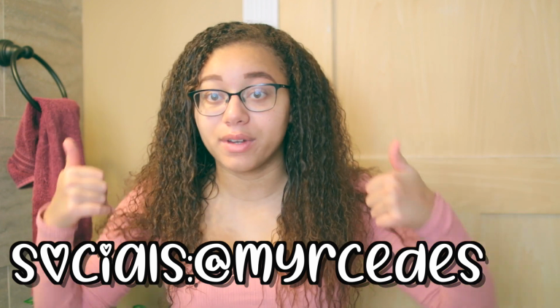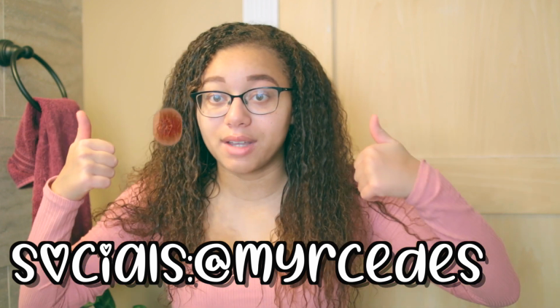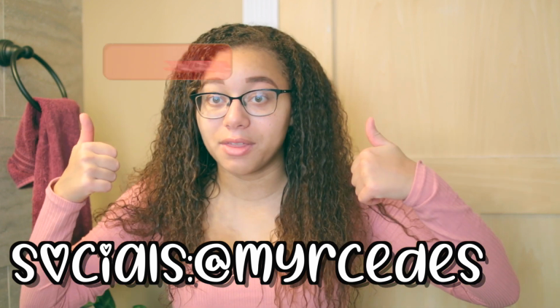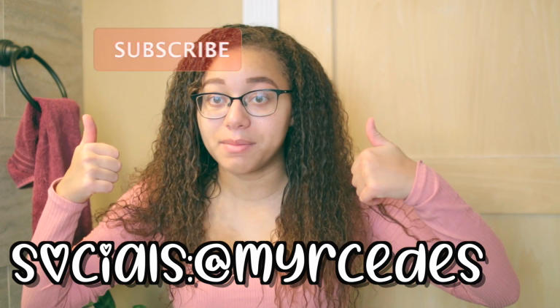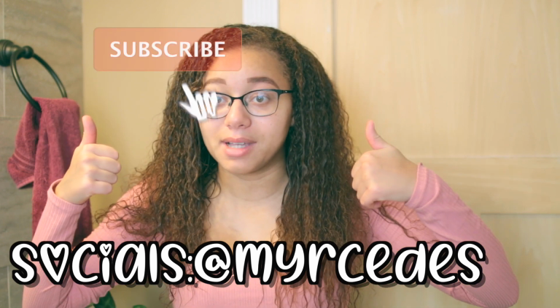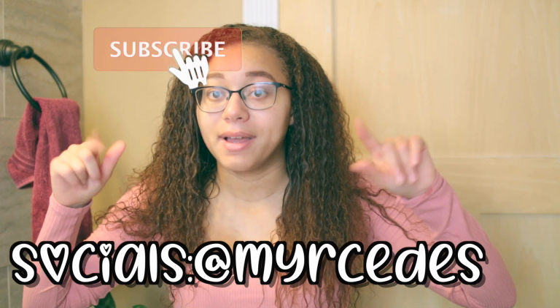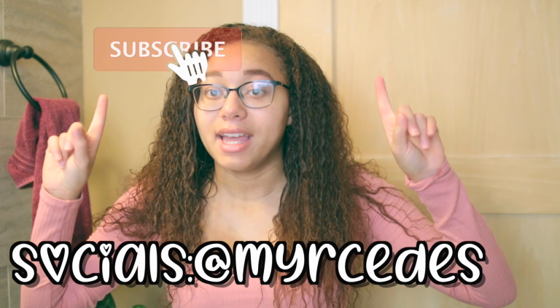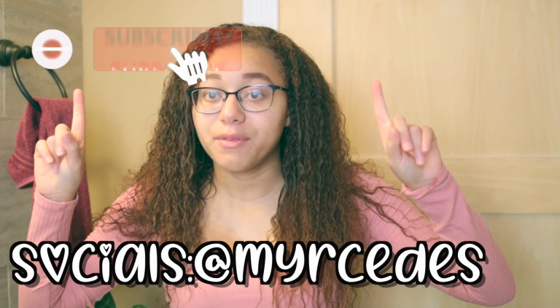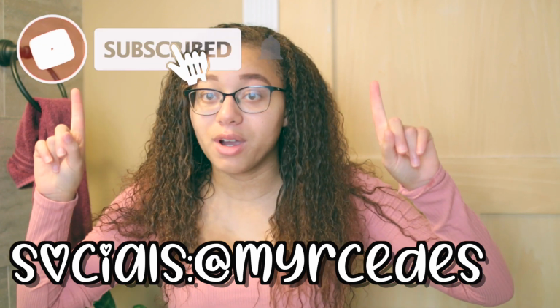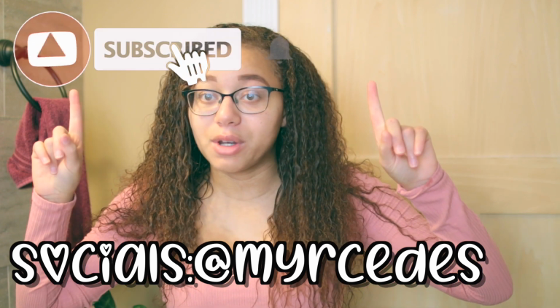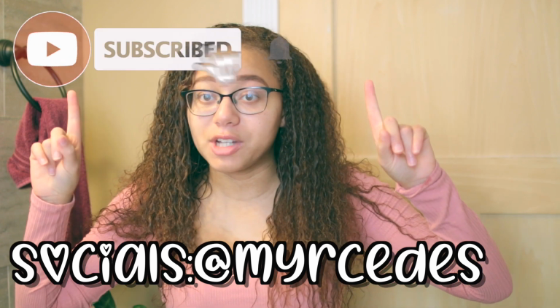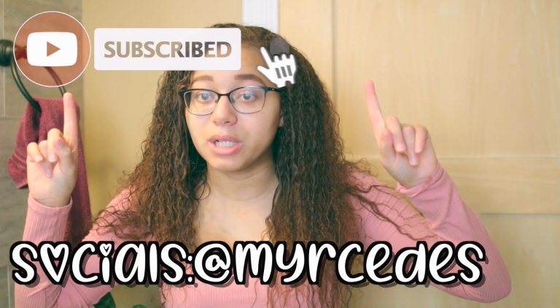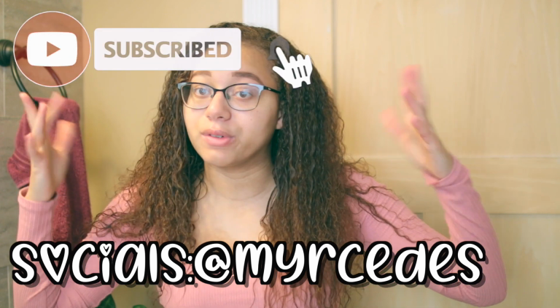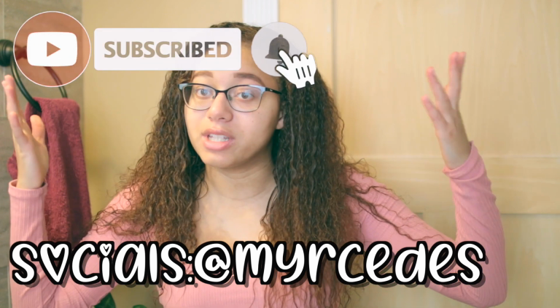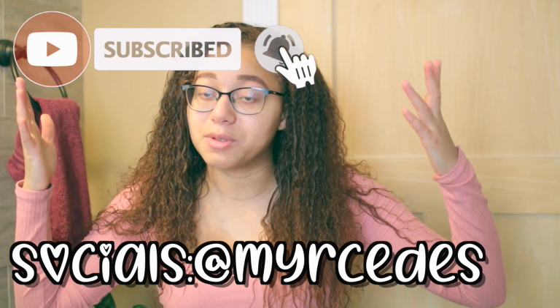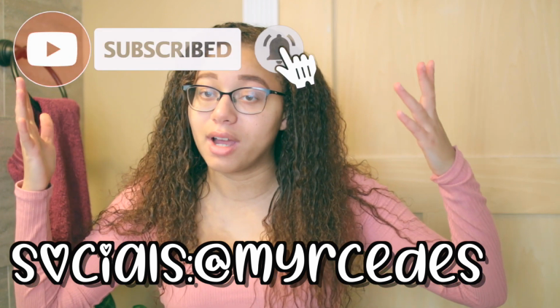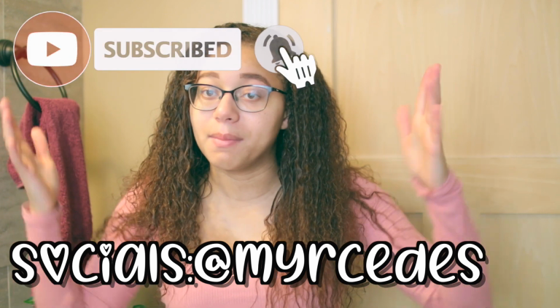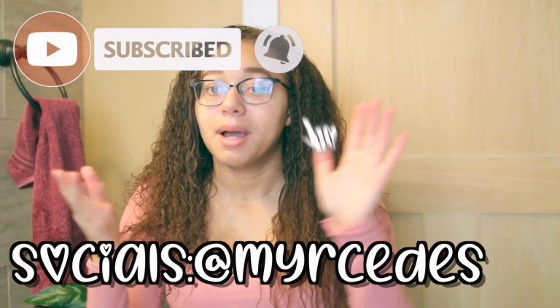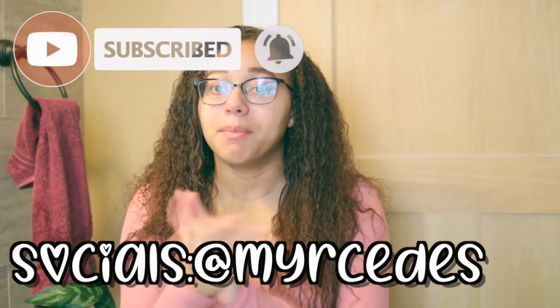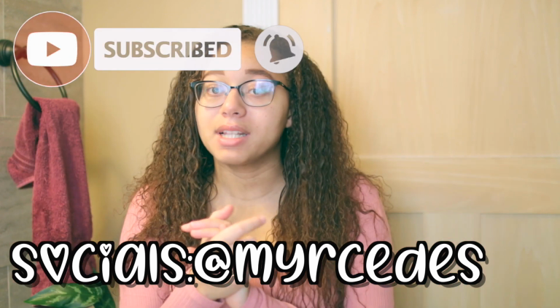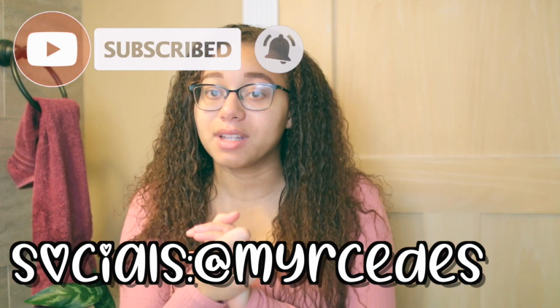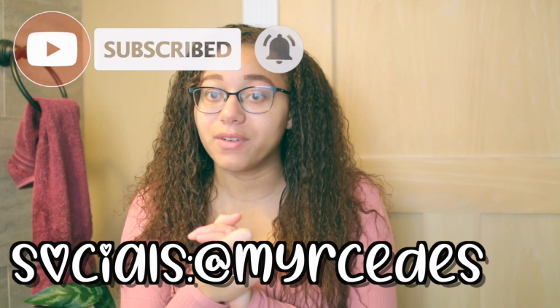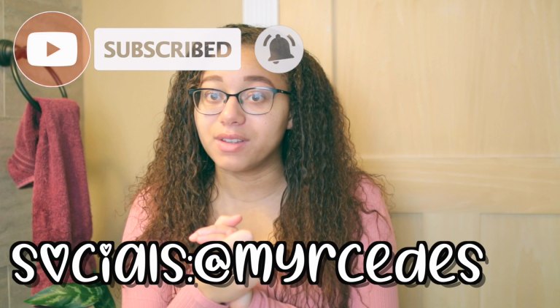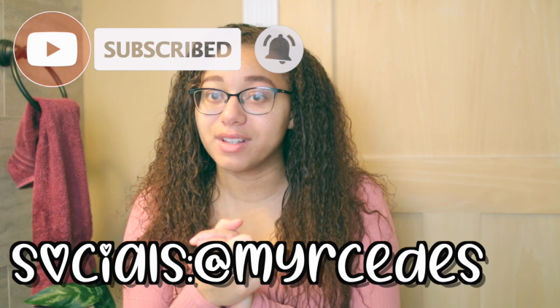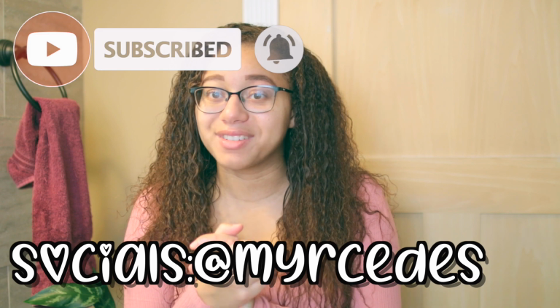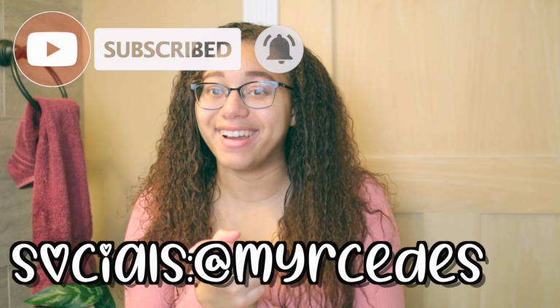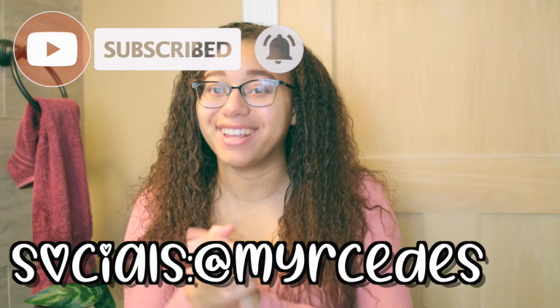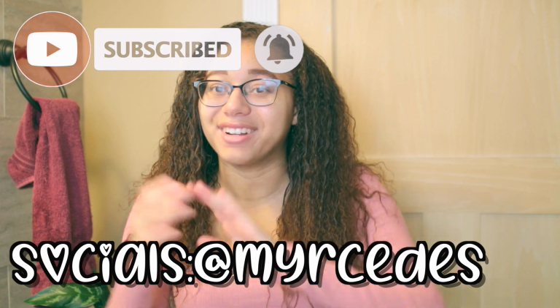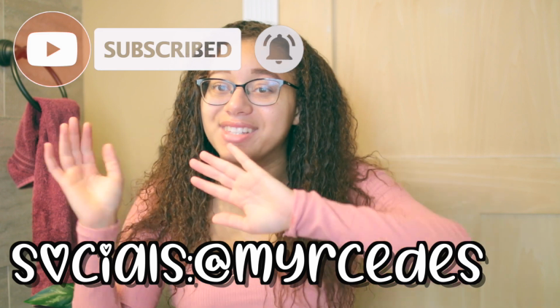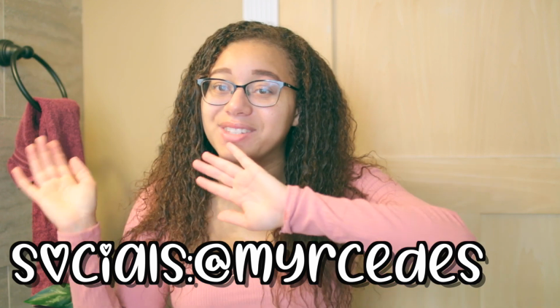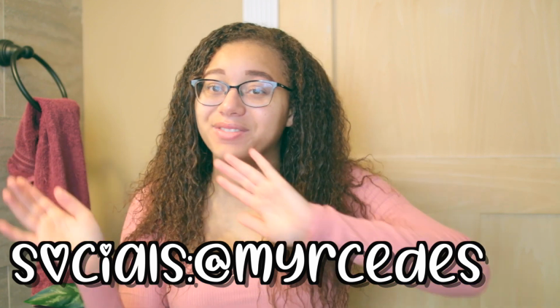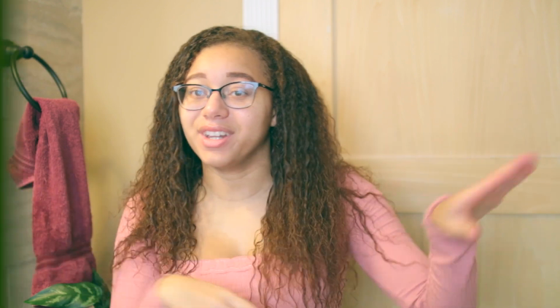If you guys do like this video, feel free to give it a thumbs up. If you are new to my channel, feel free to subscribe. But without further ado, let's go ahead and get on to this video.